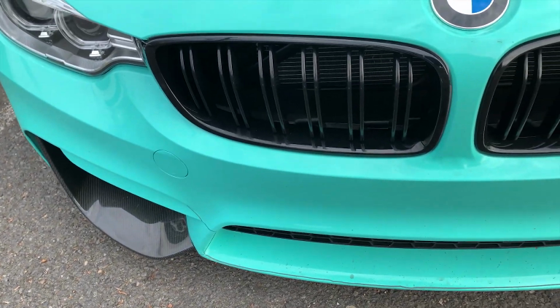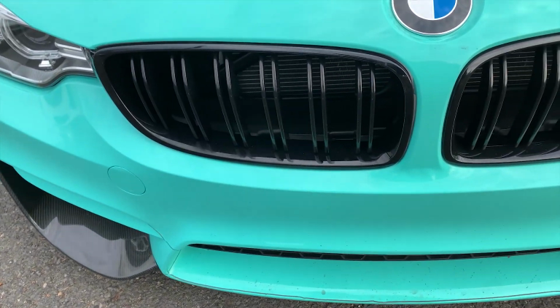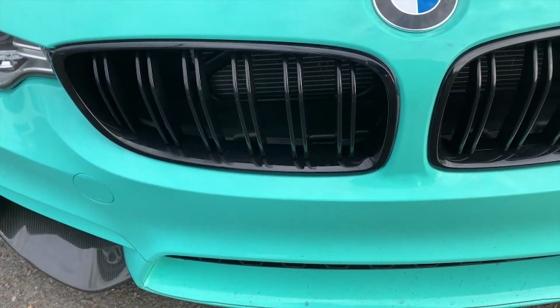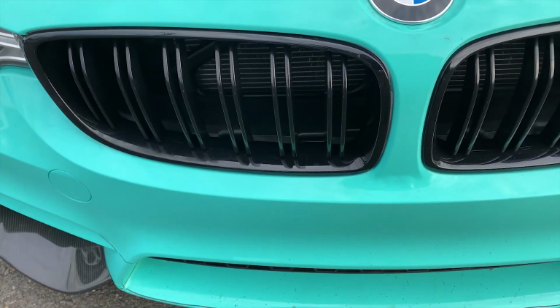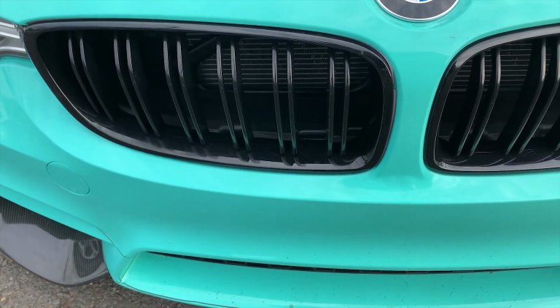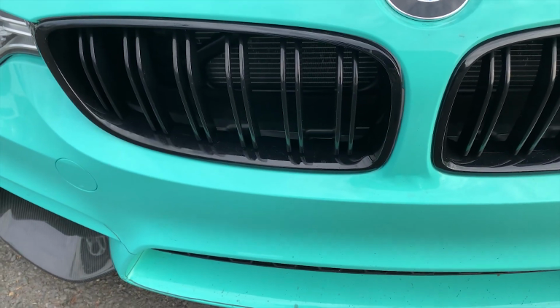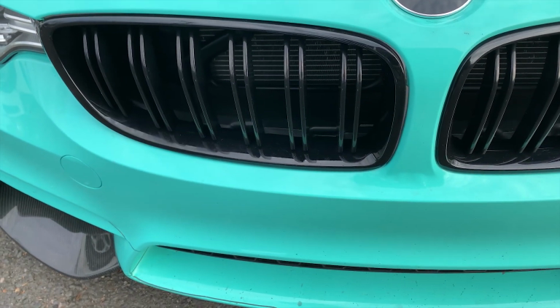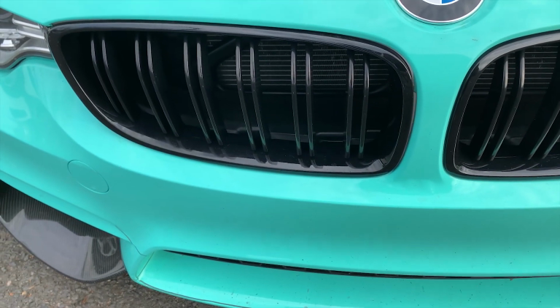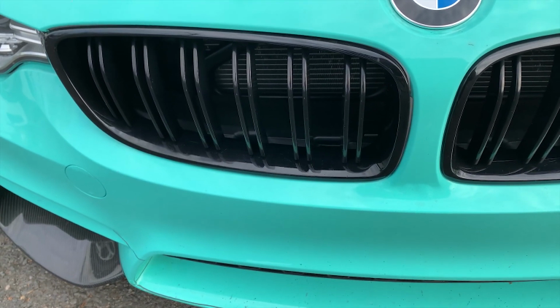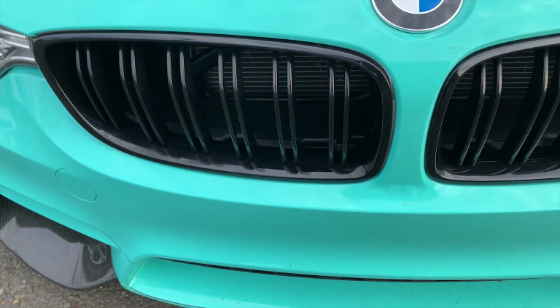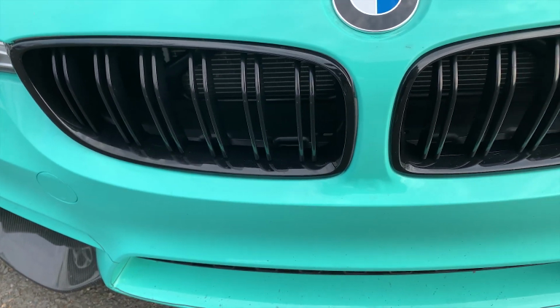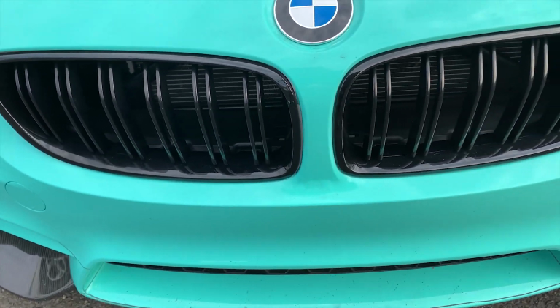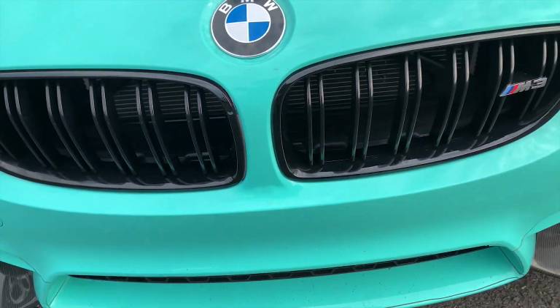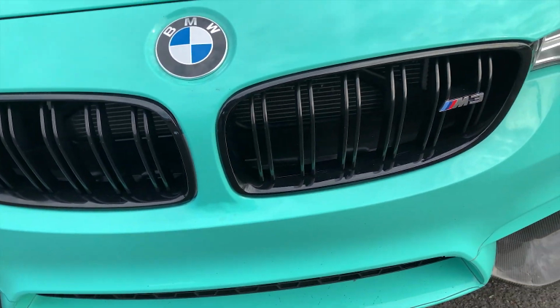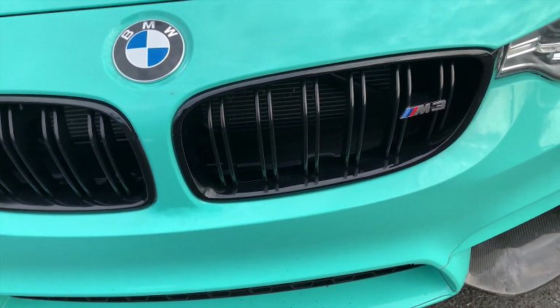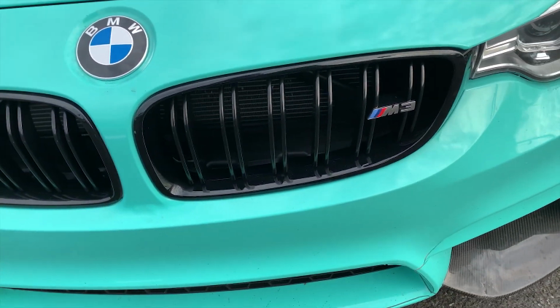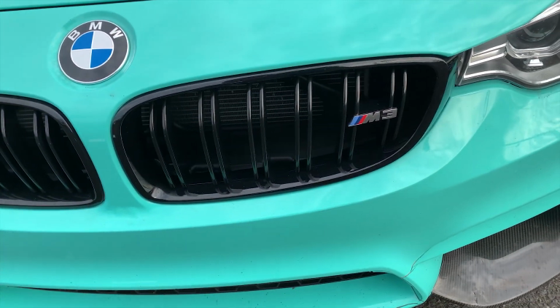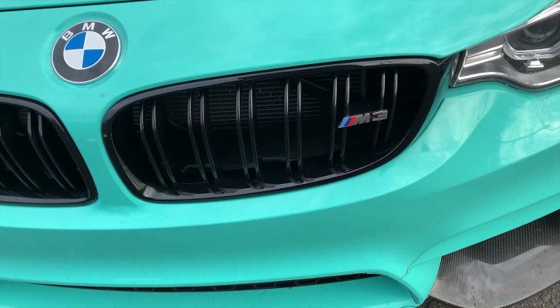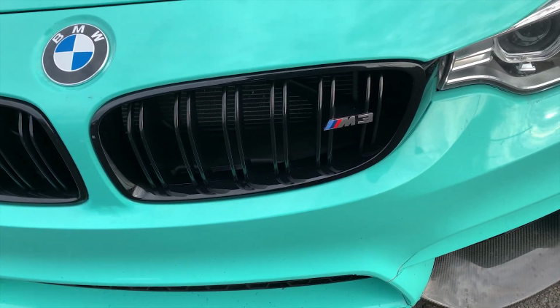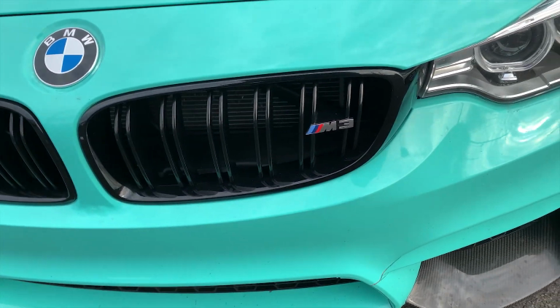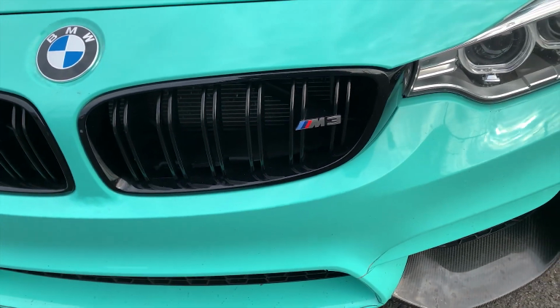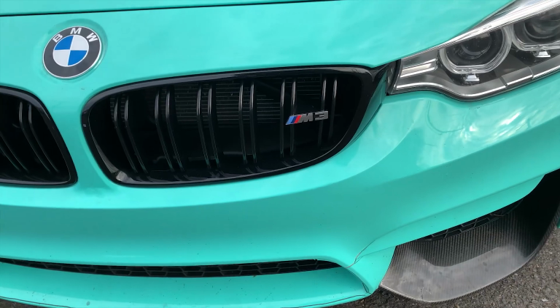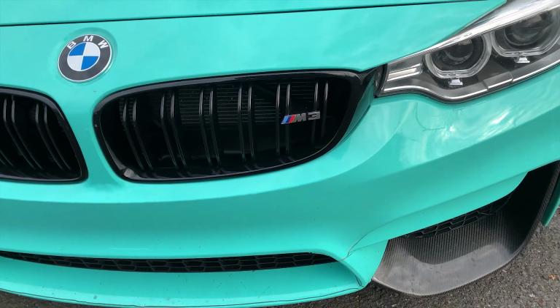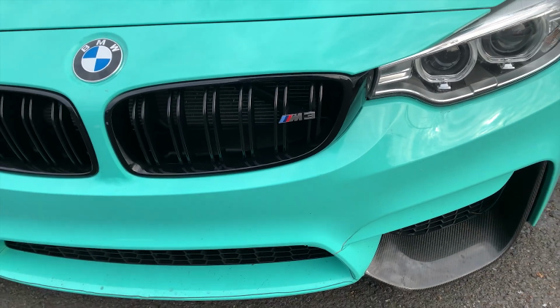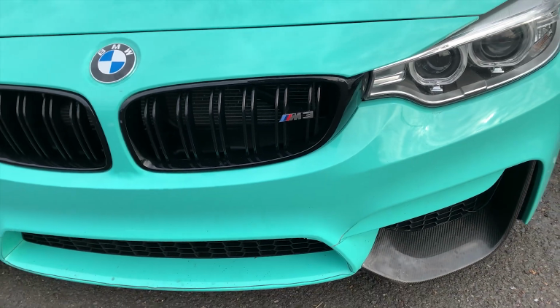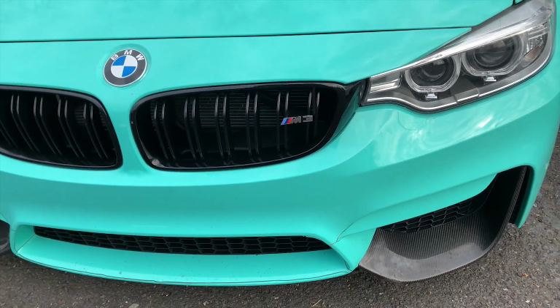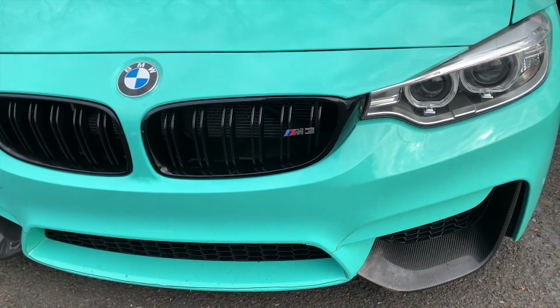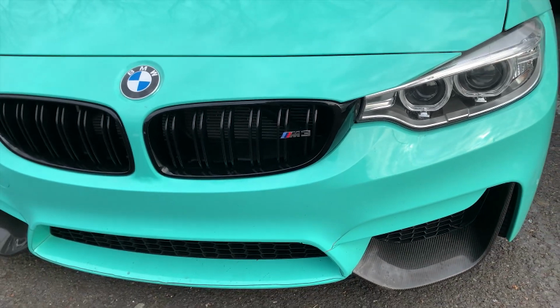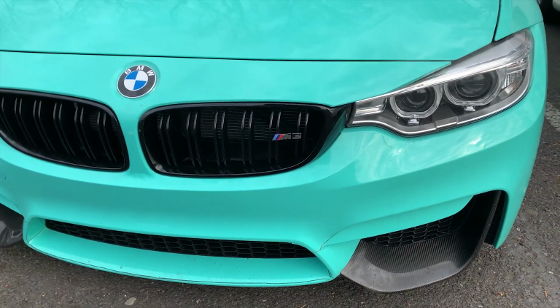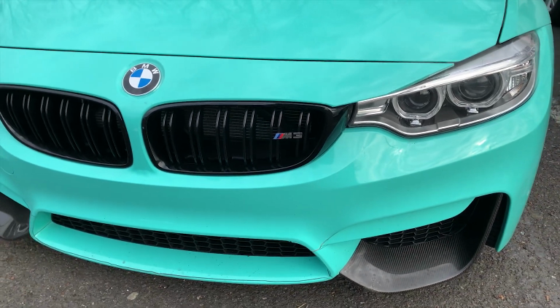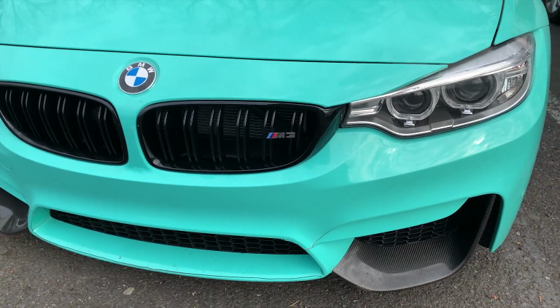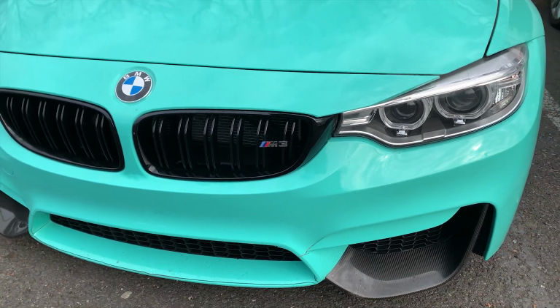Around the kidney grills, it seems like they did a pretty good job. I actually don't mind that.